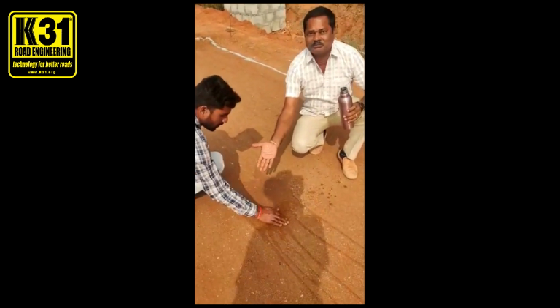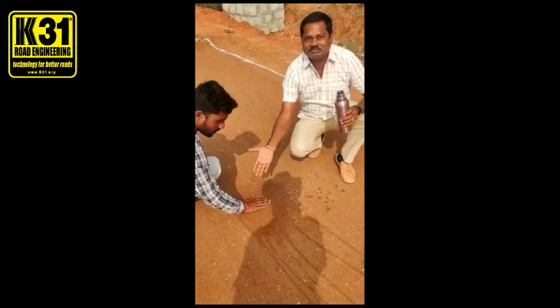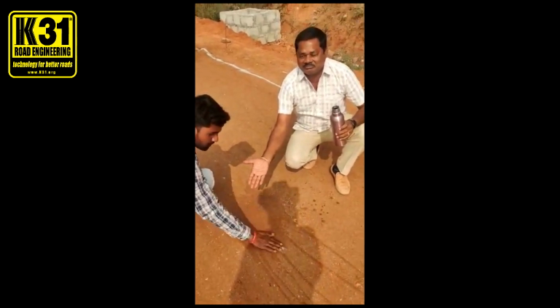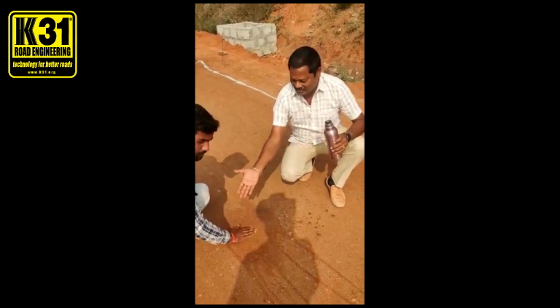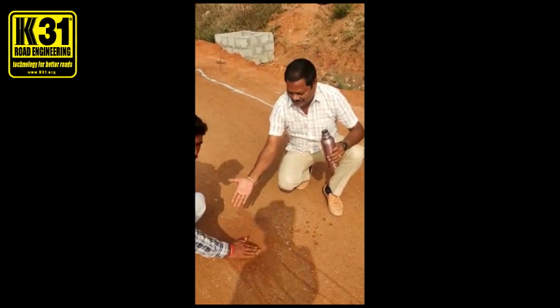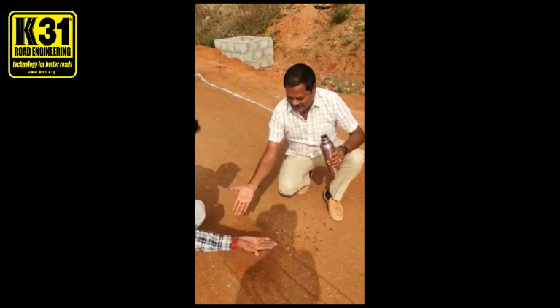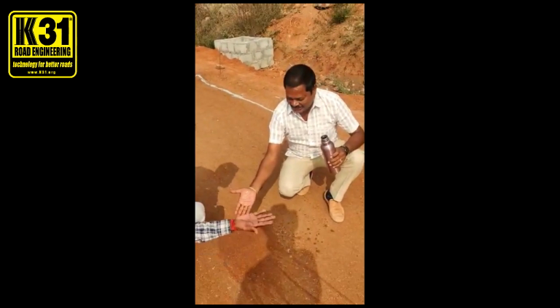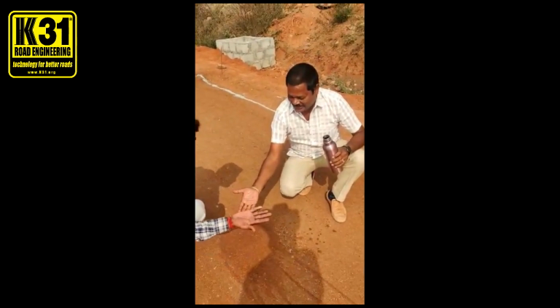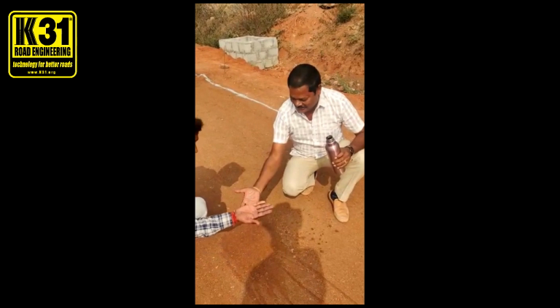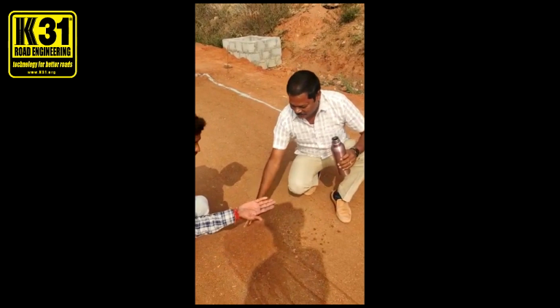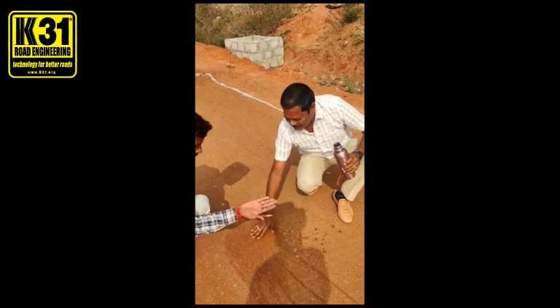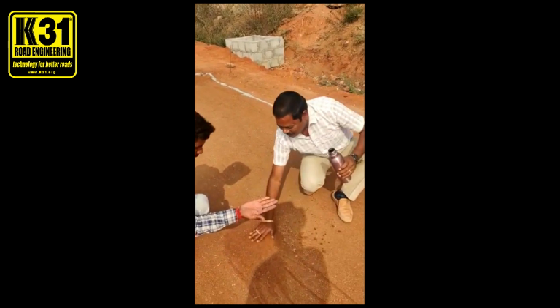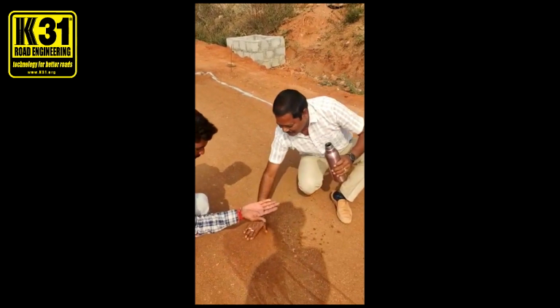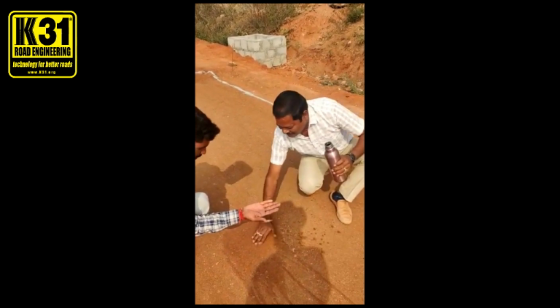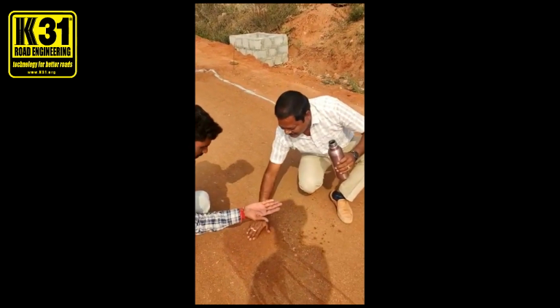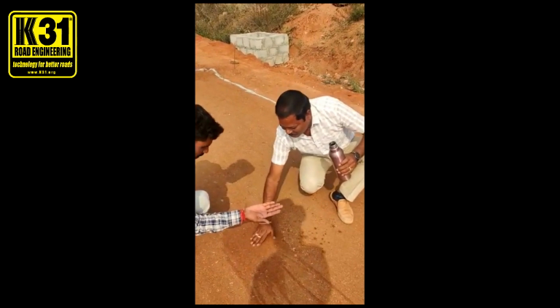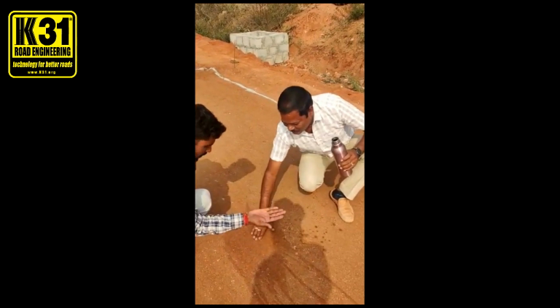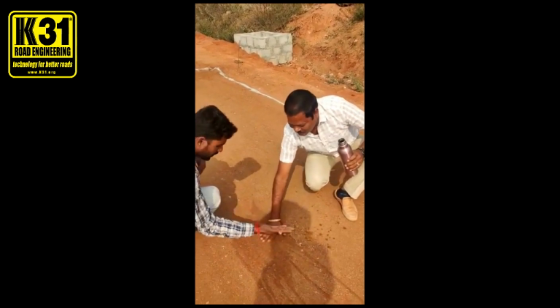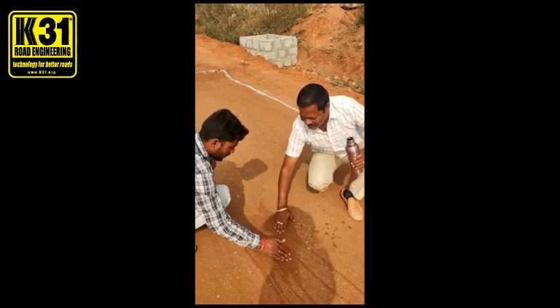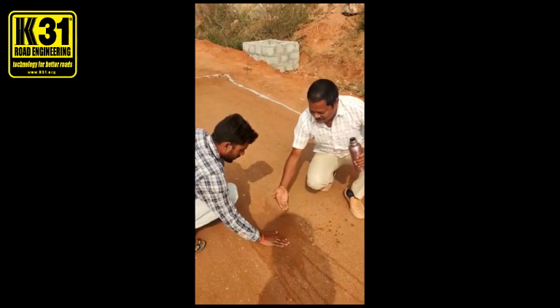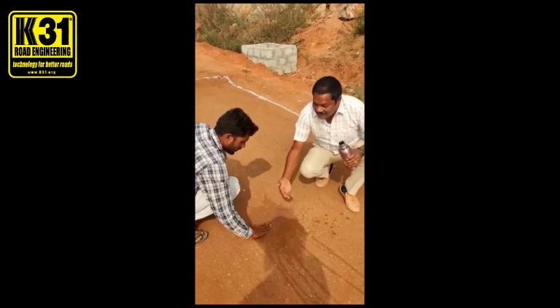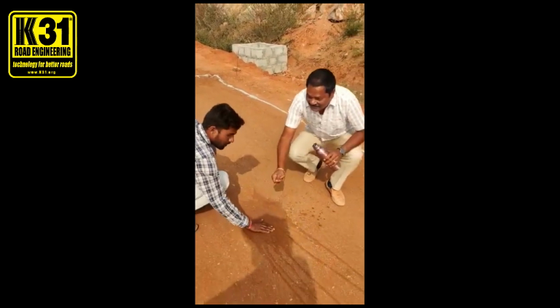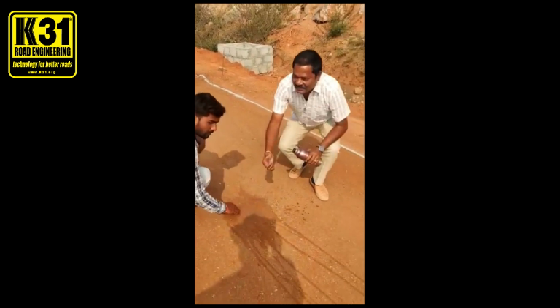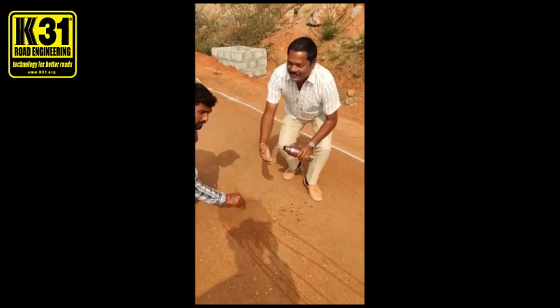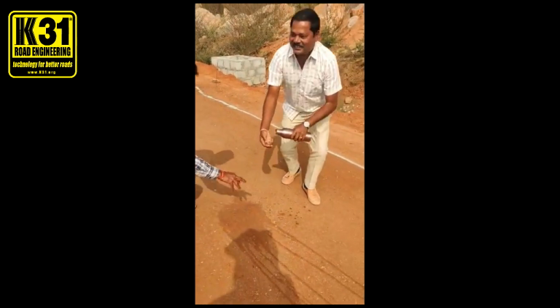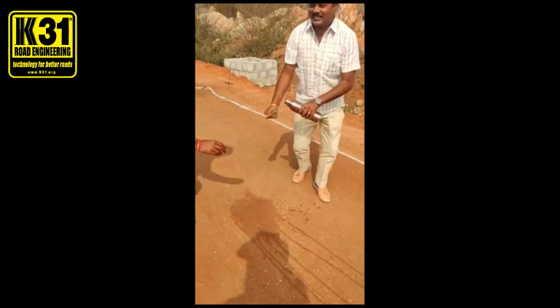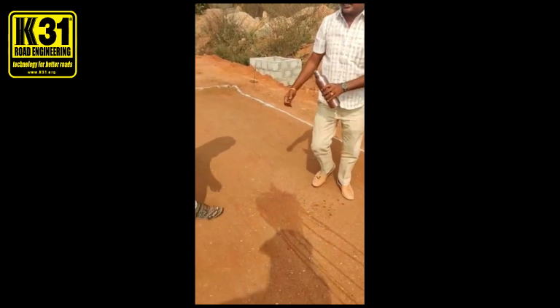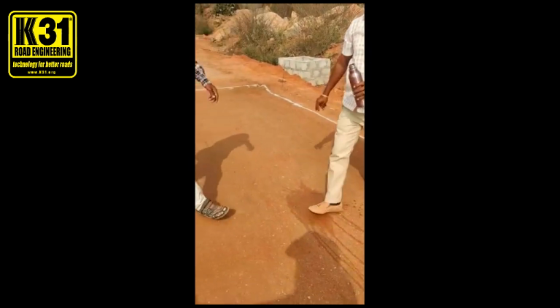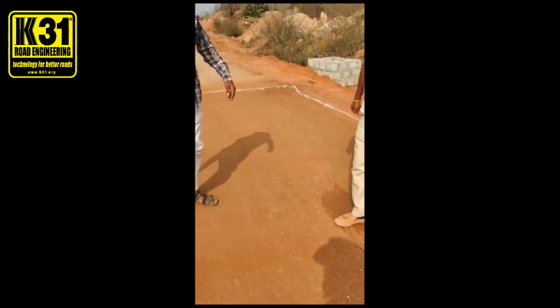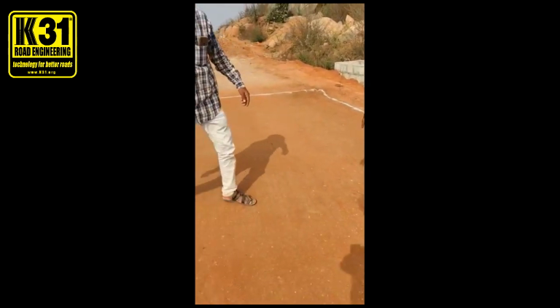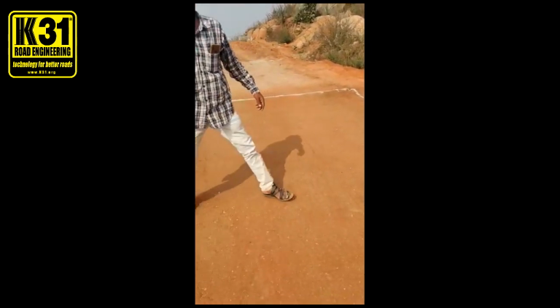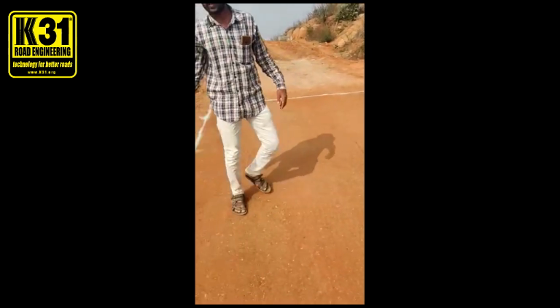No. No, no. Now come here. This is the soil. Try it.